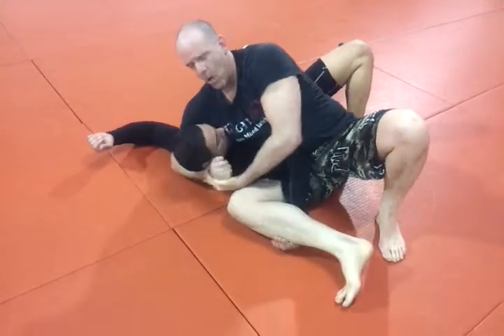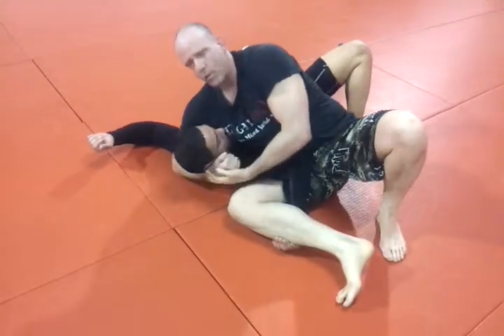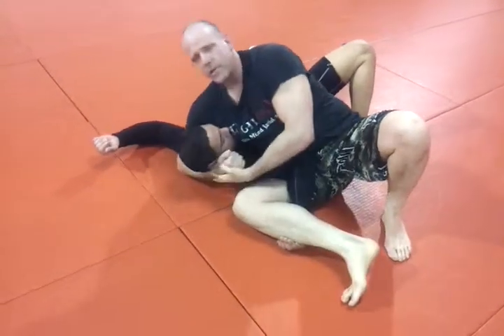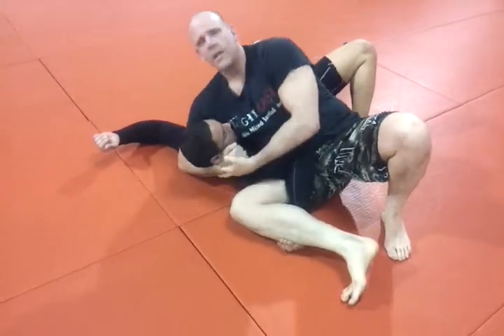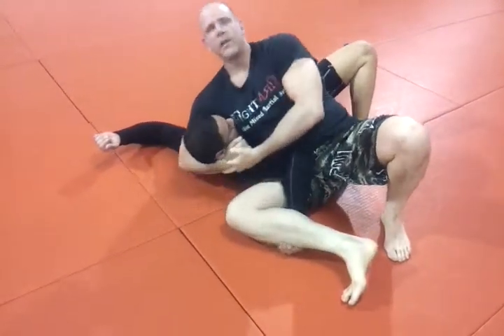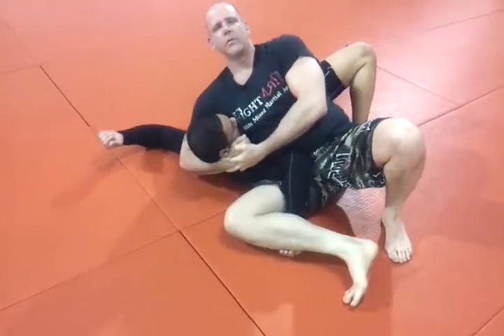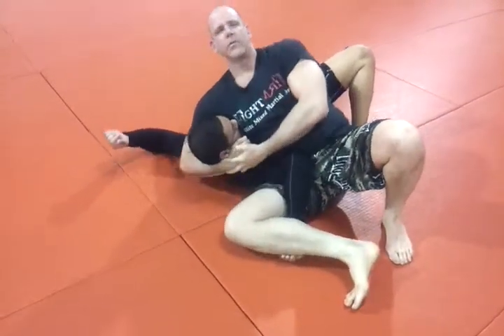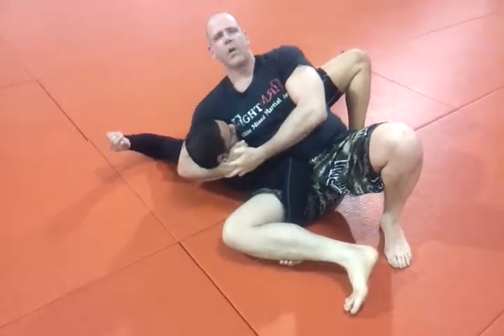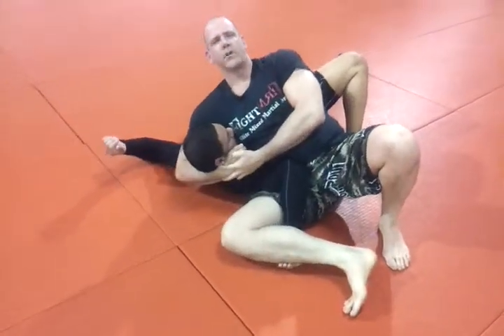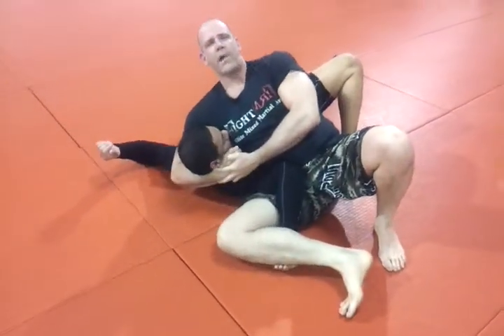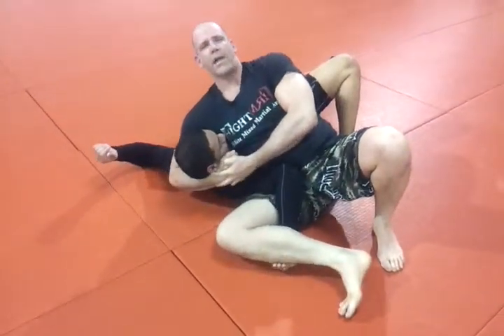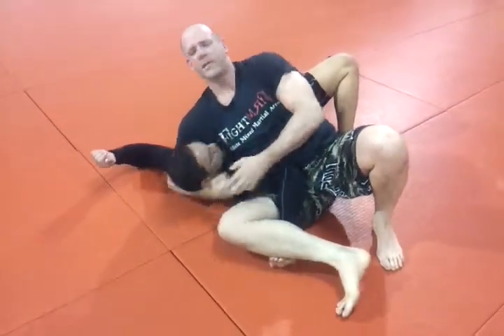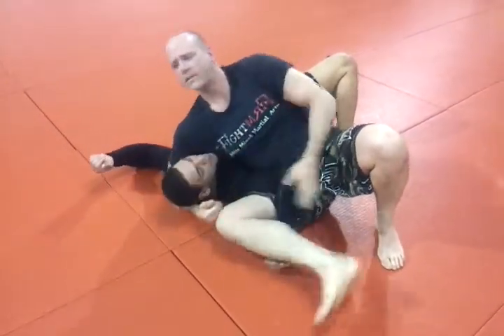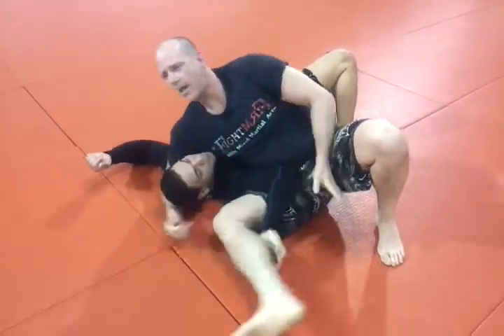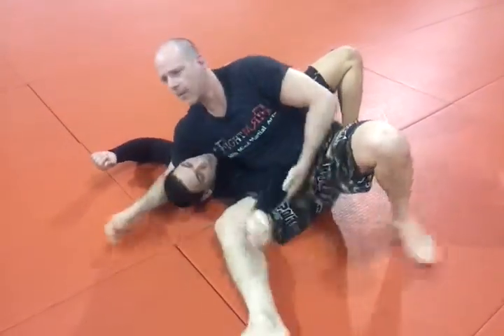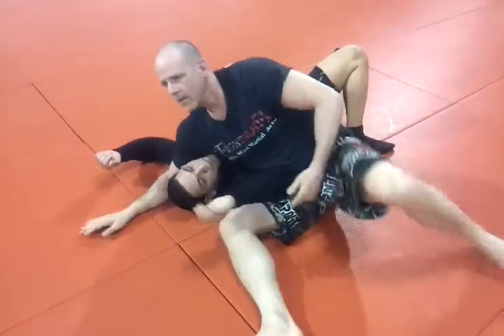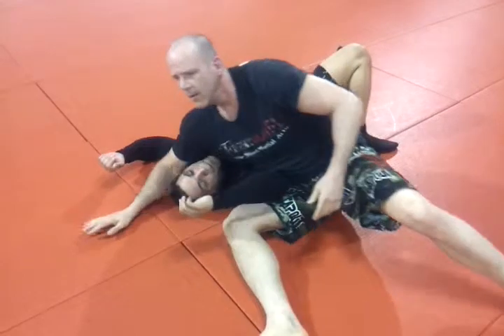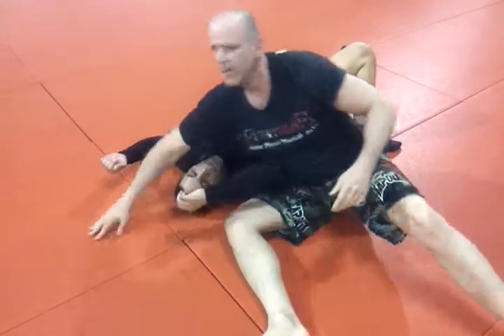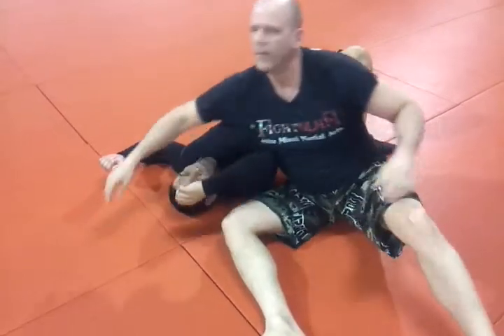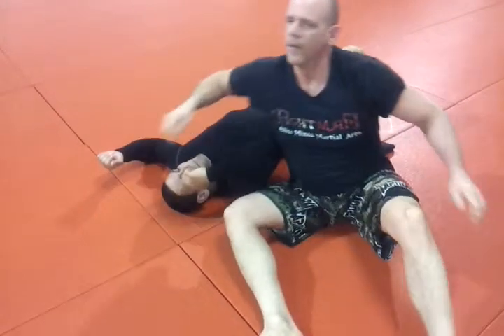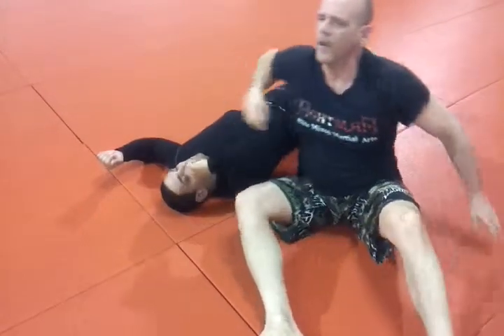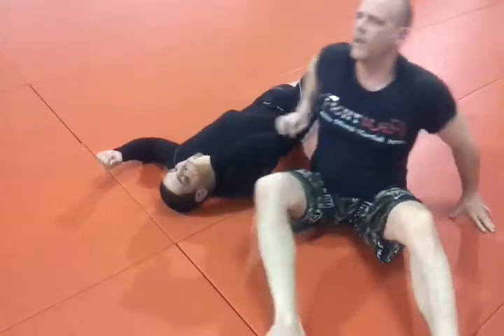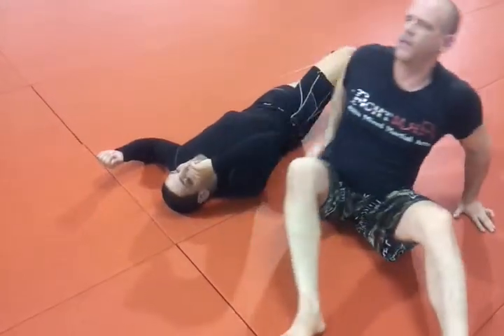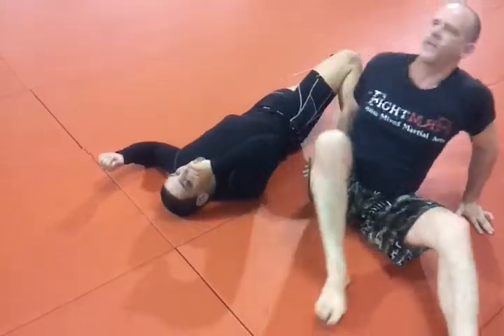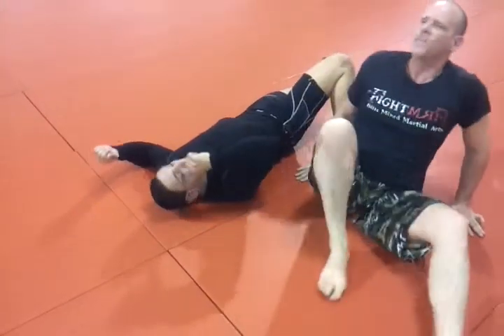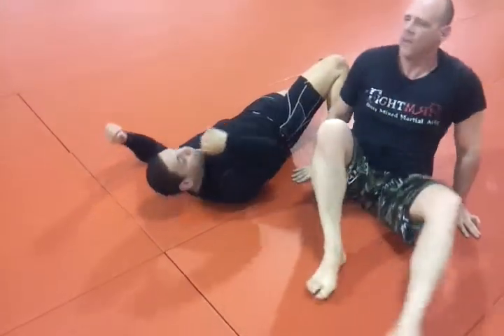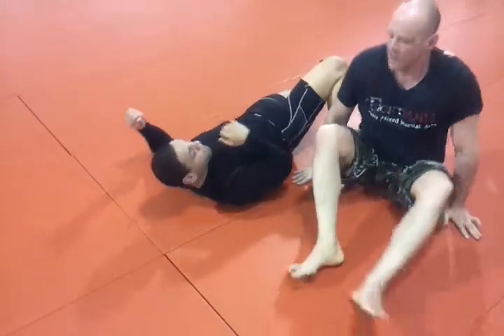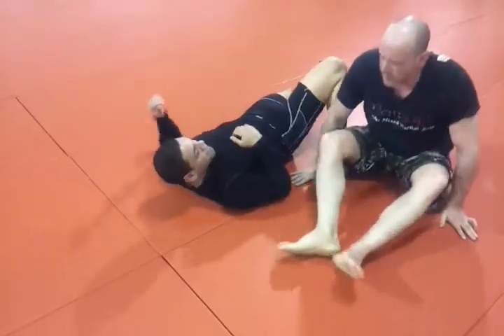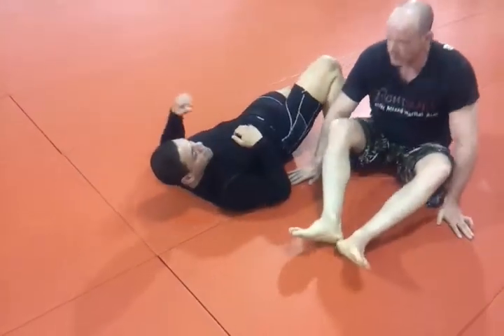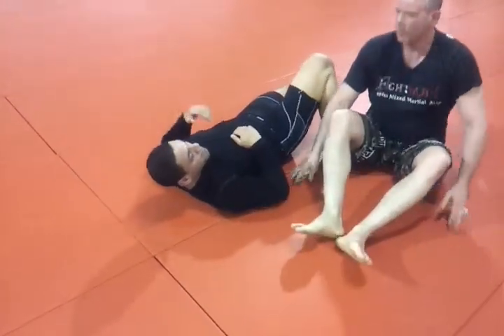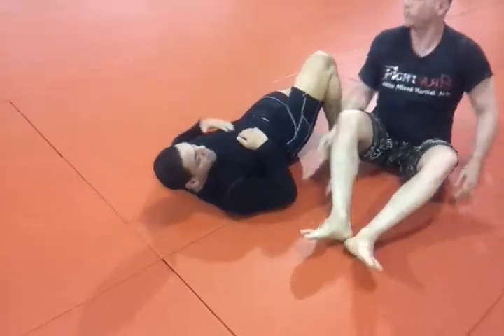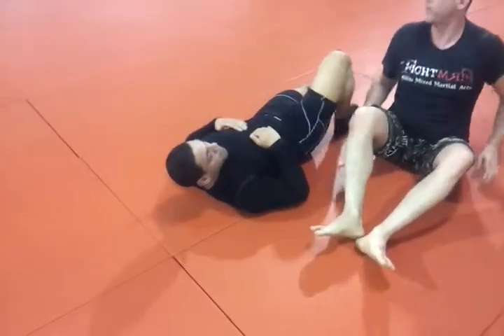Hold his head, charge back. Here he is at full speed.